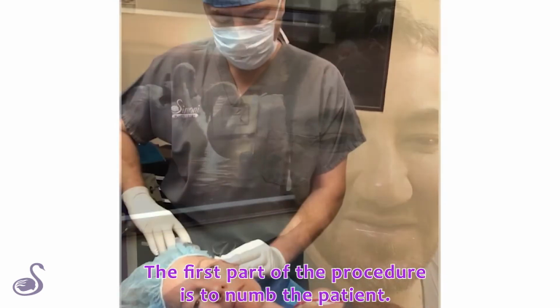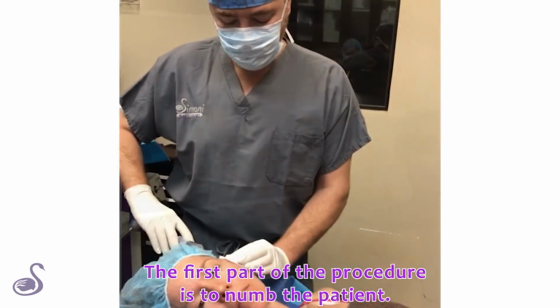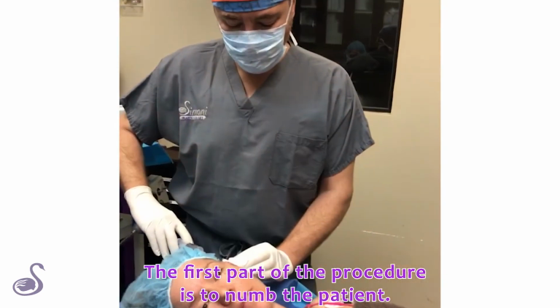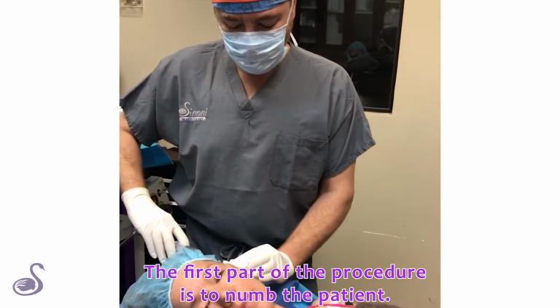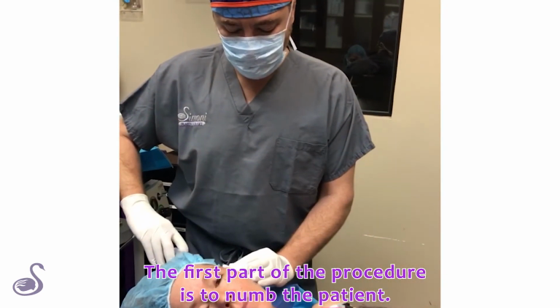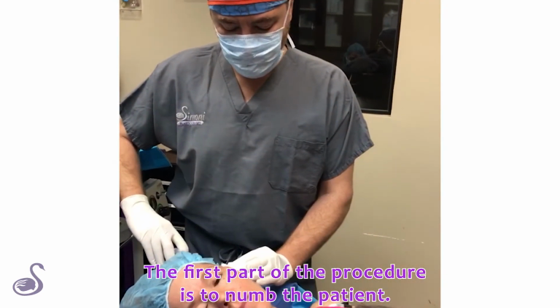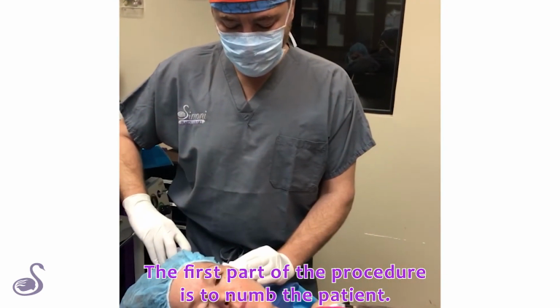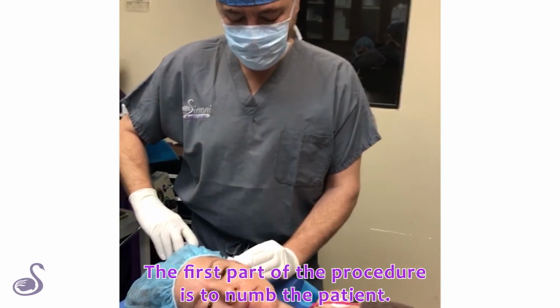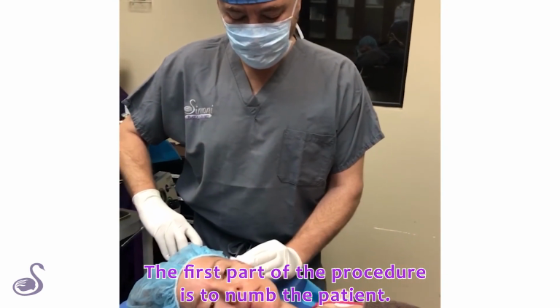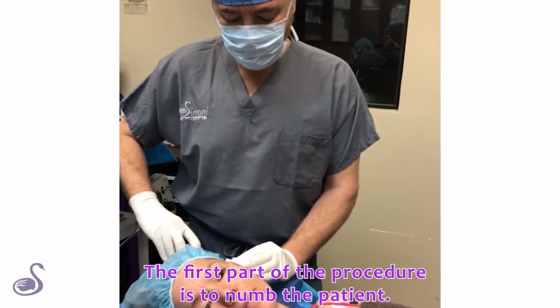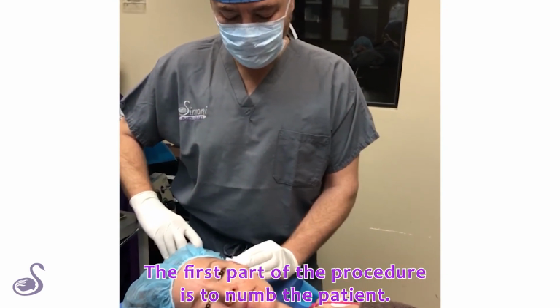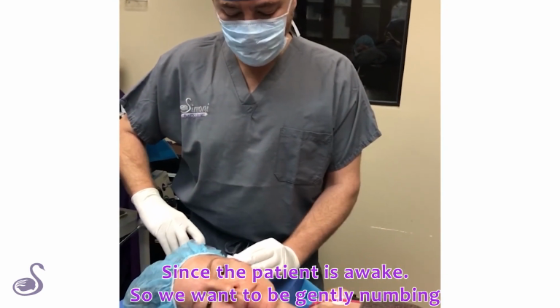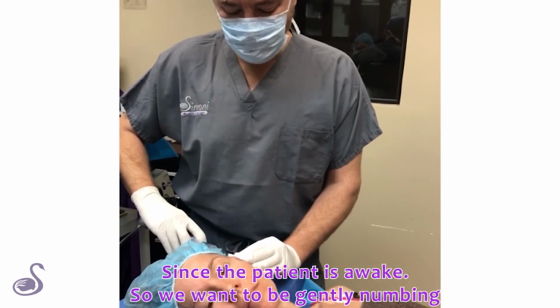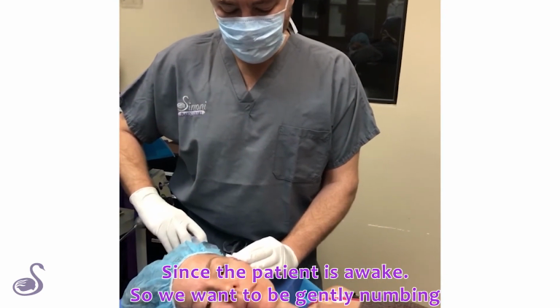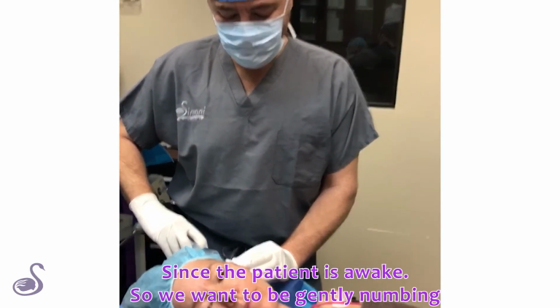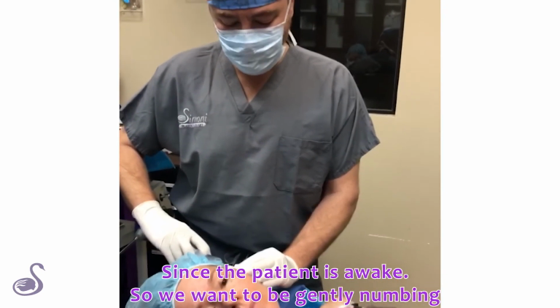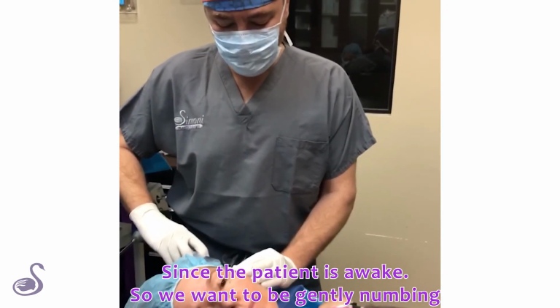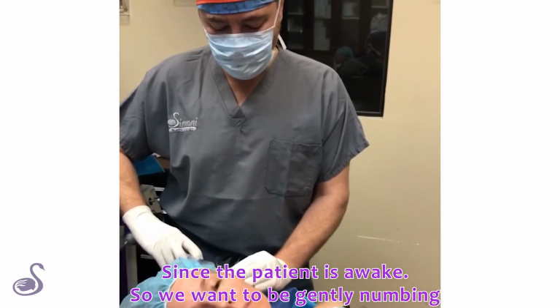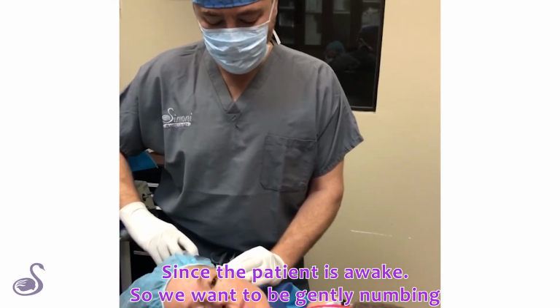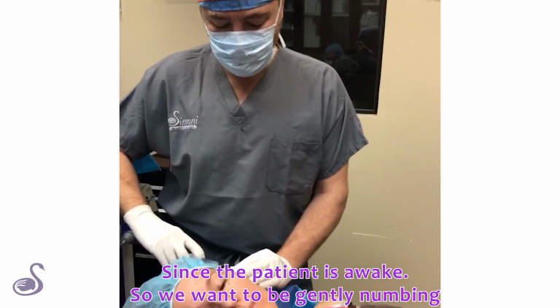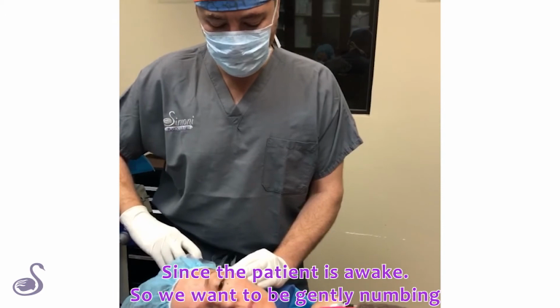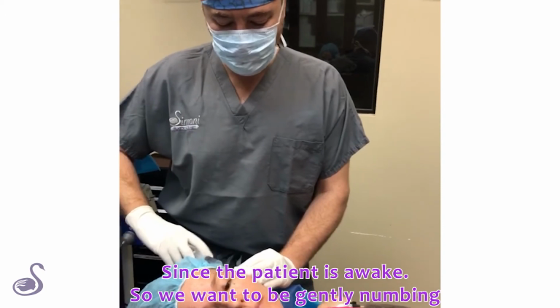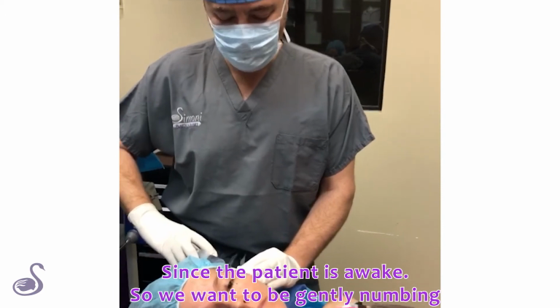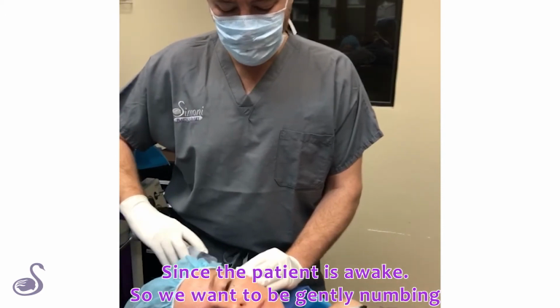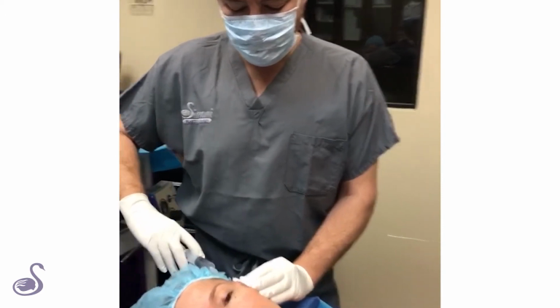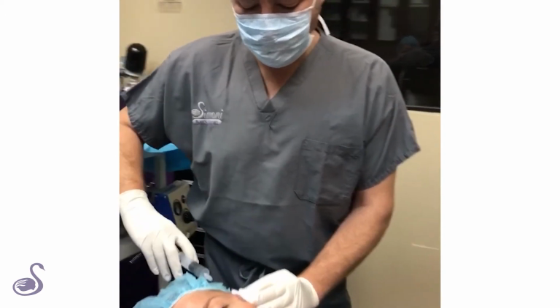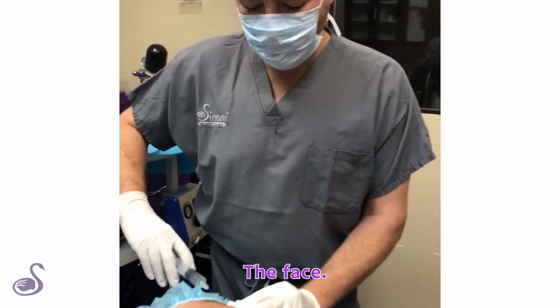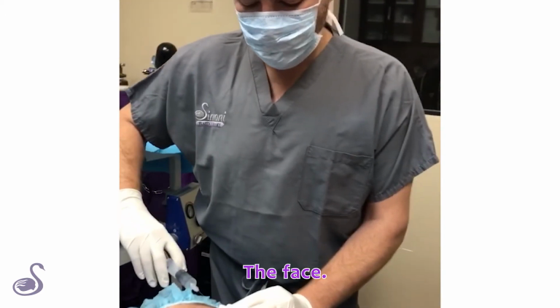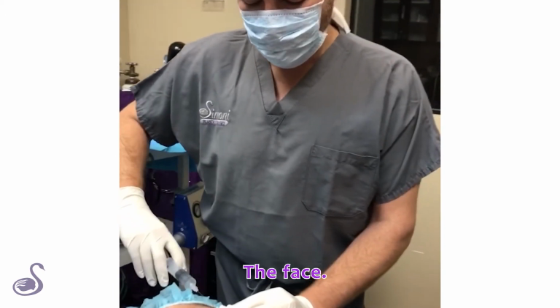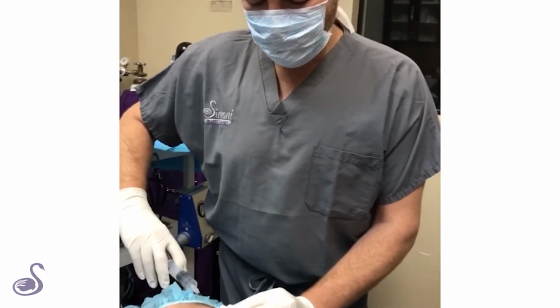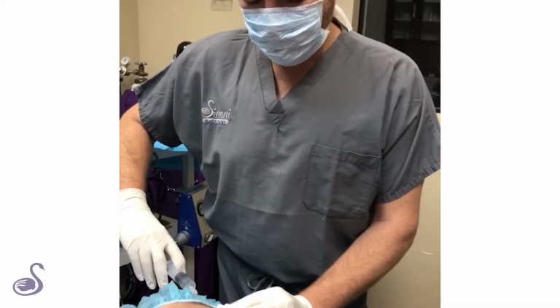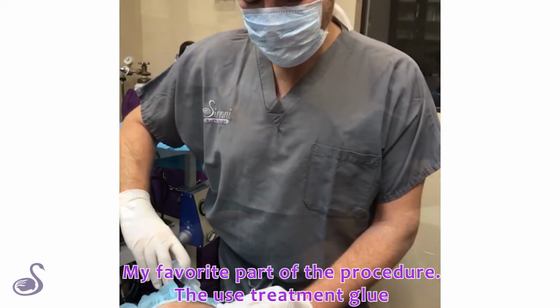The first part of the procedure is to numb the patient. Since the patient is awake, we want to be gently numbing the face.